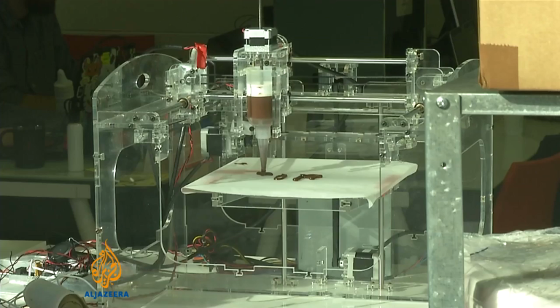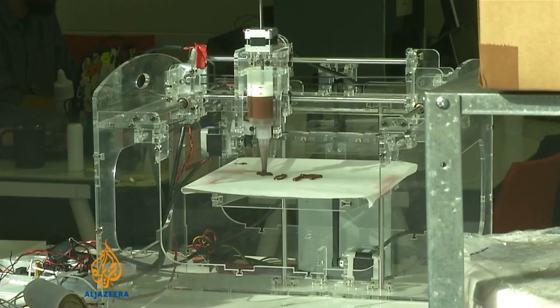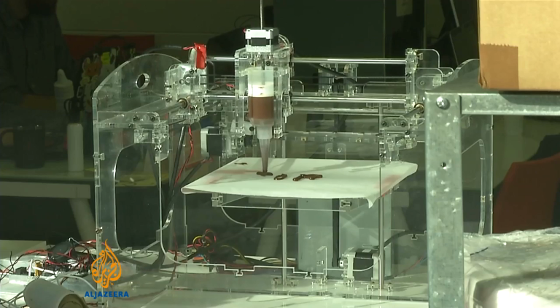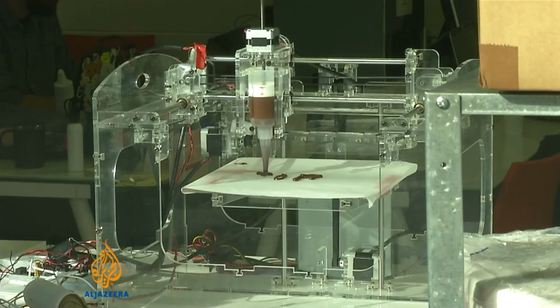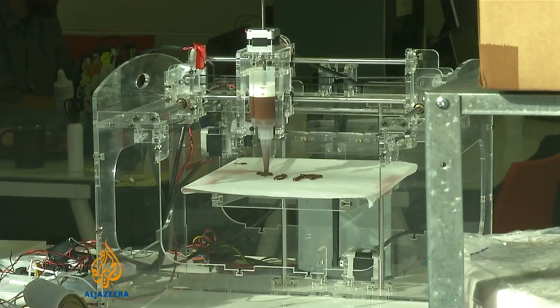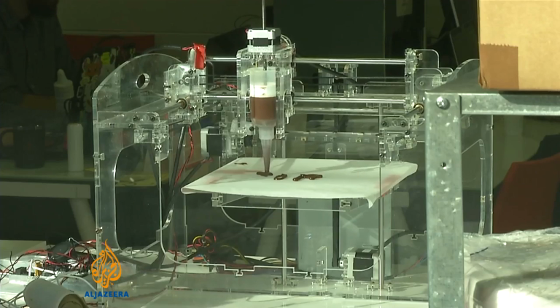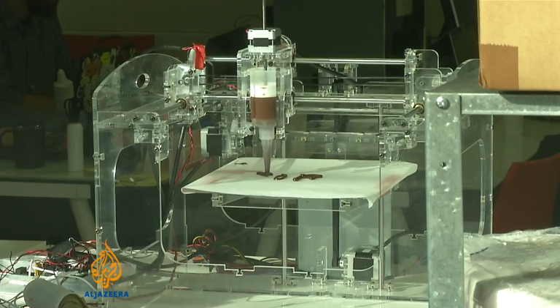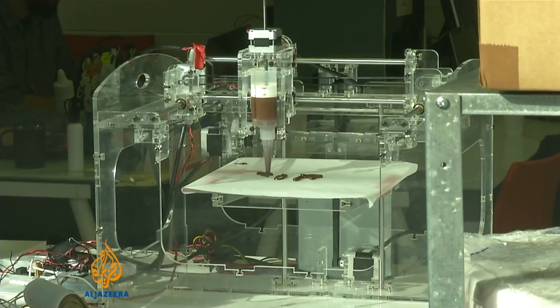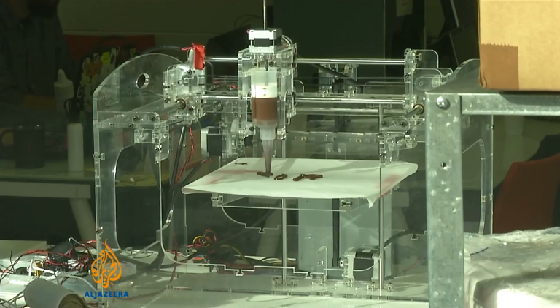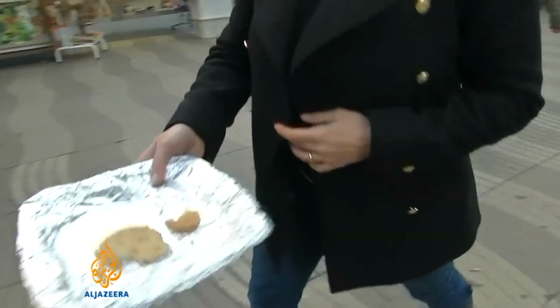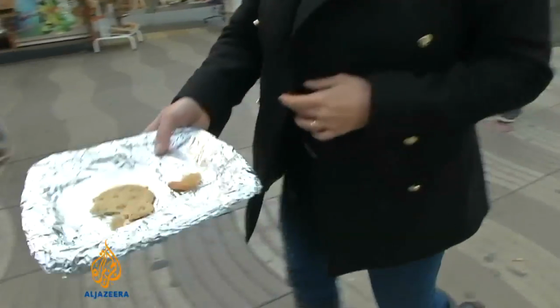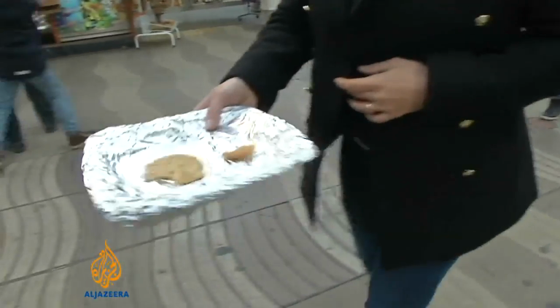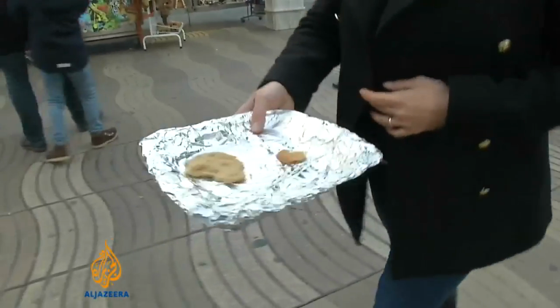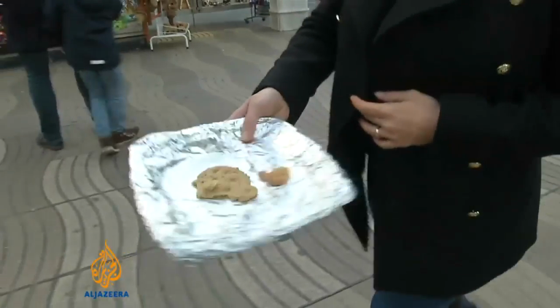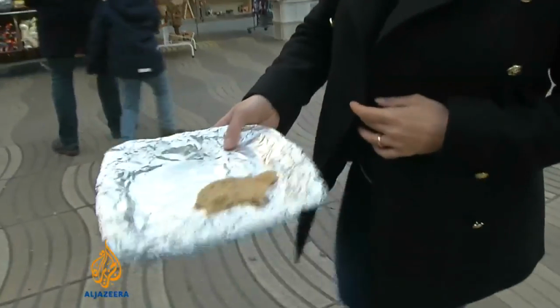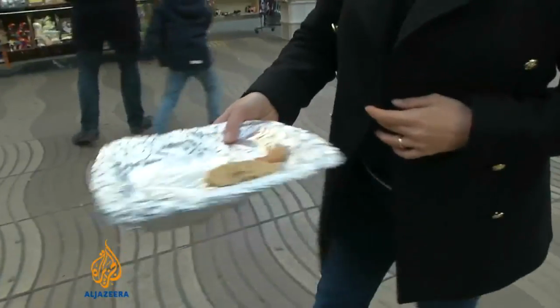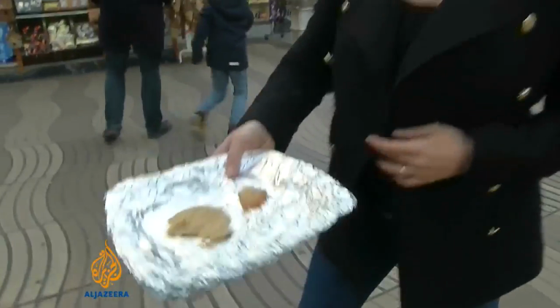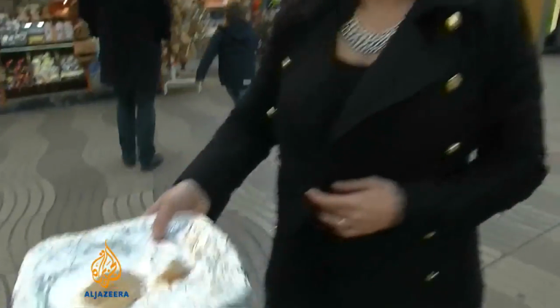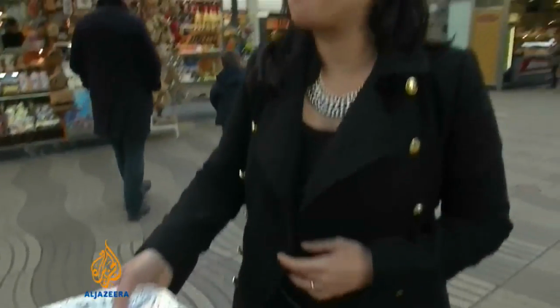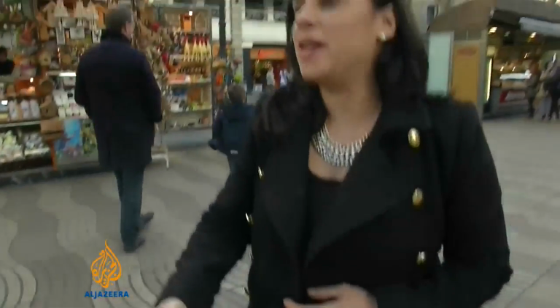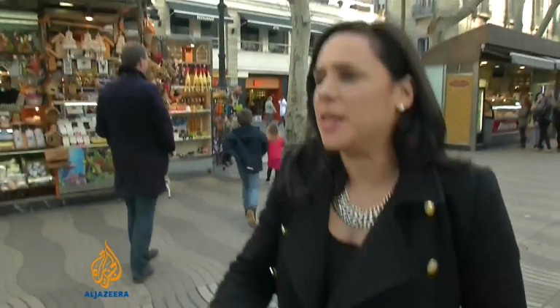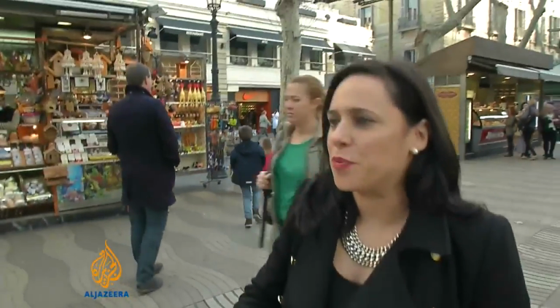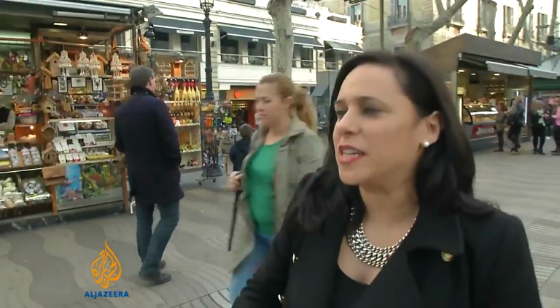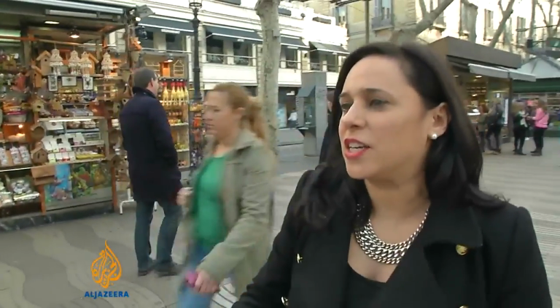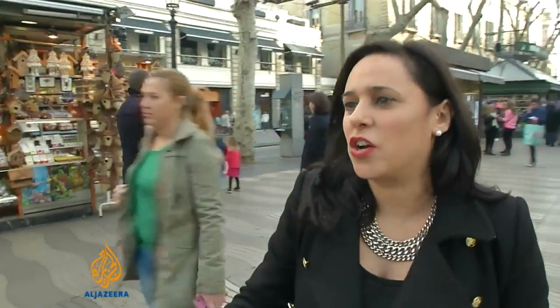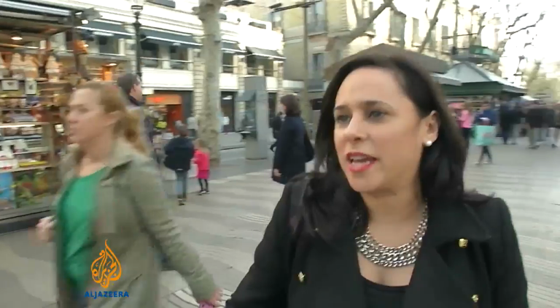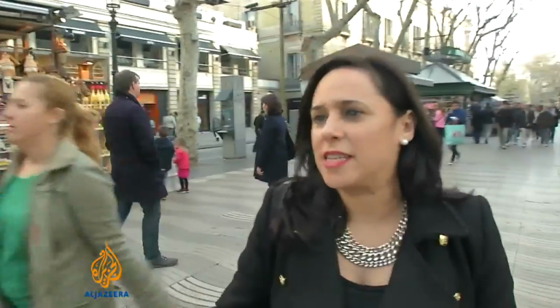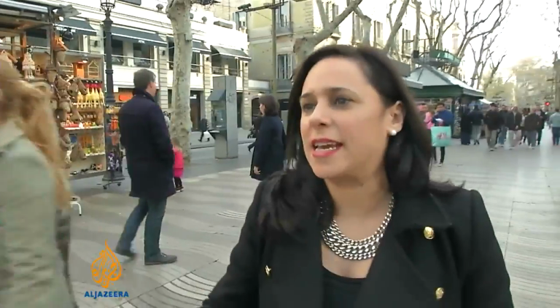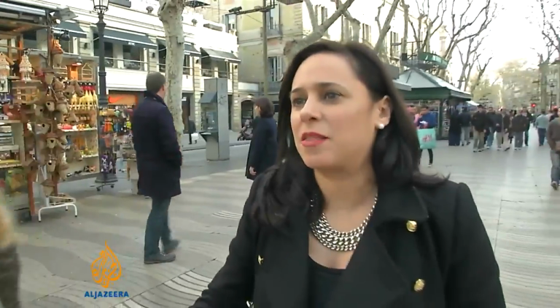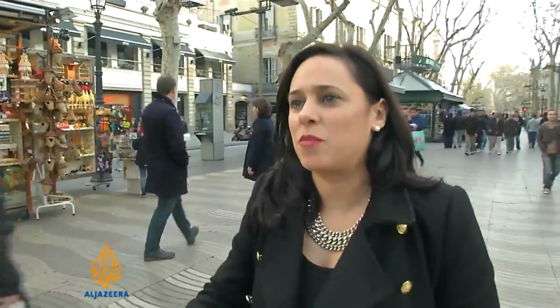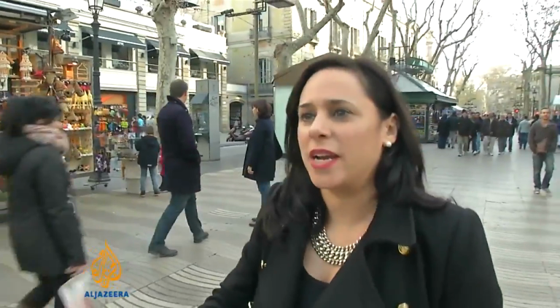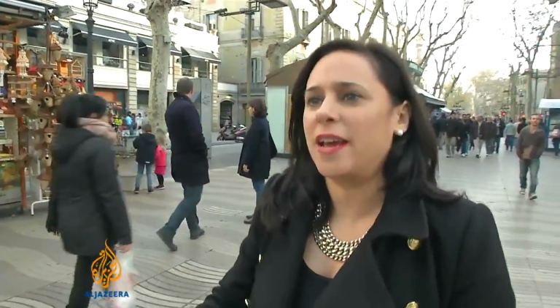But would it ever catch on? We put it to the test. 3D printed cookies — get them right here.